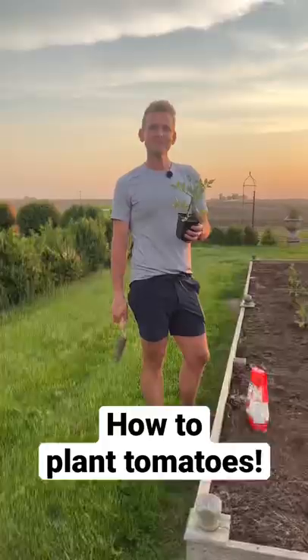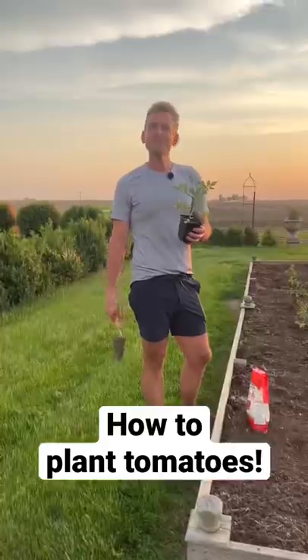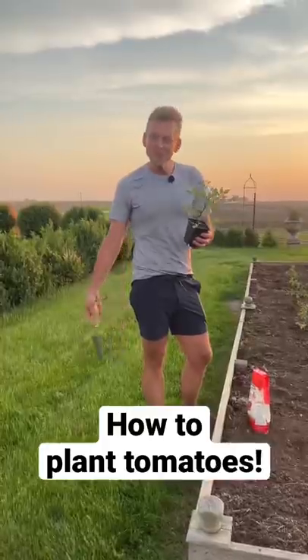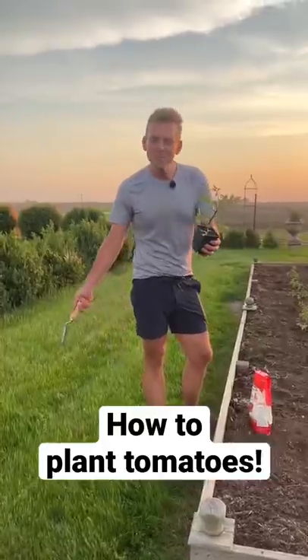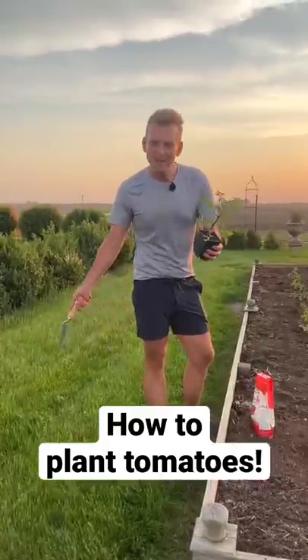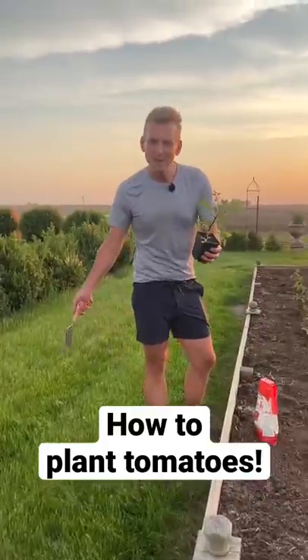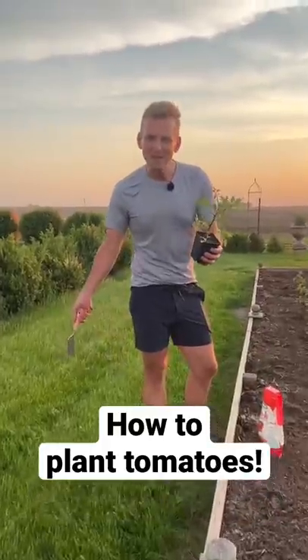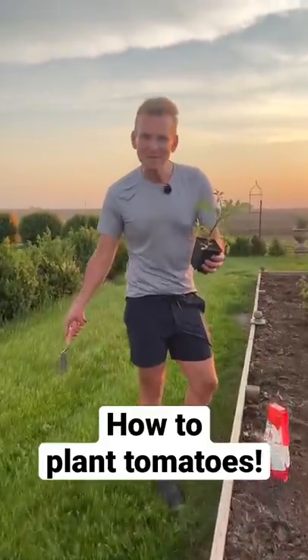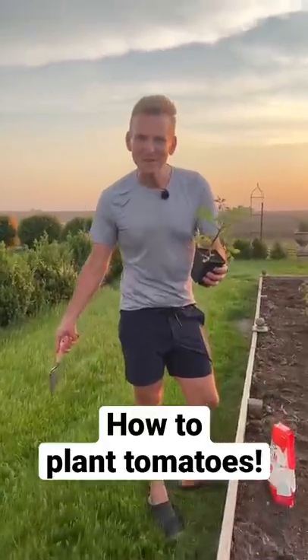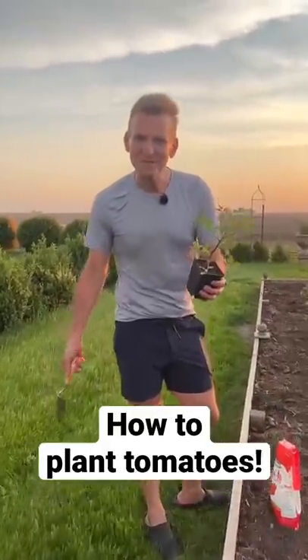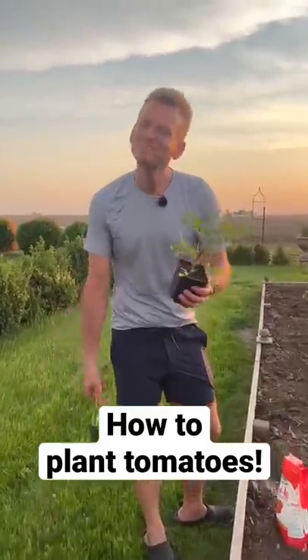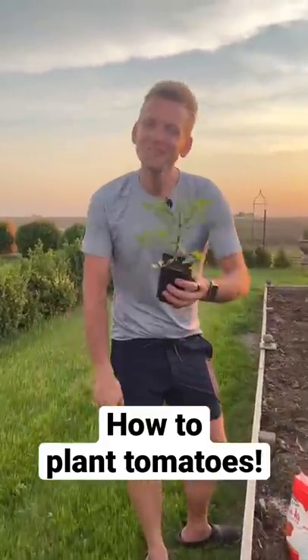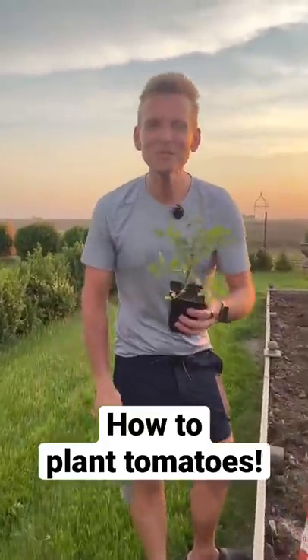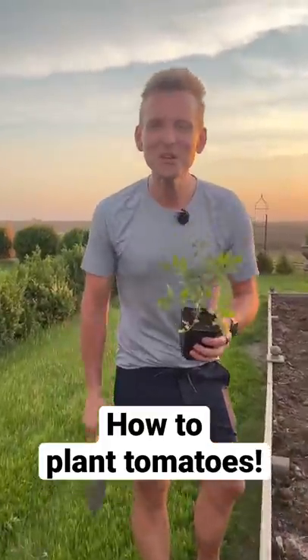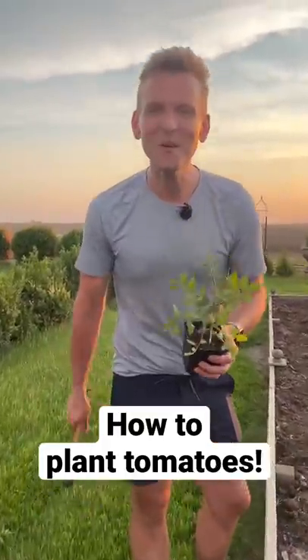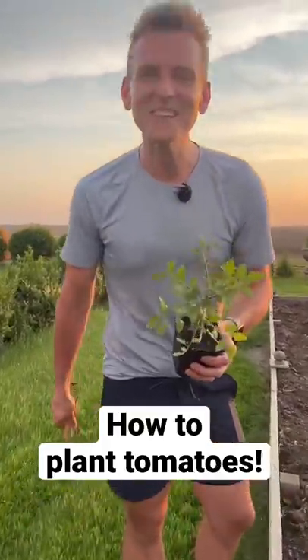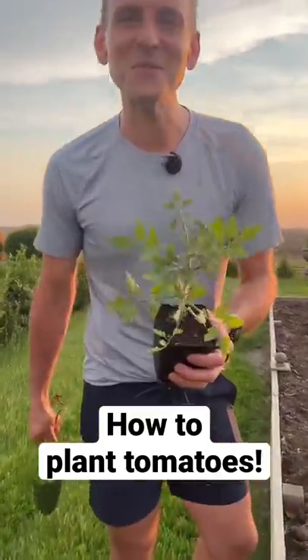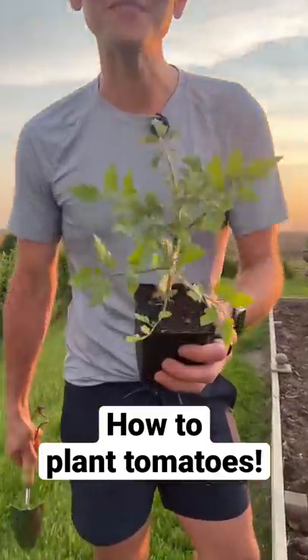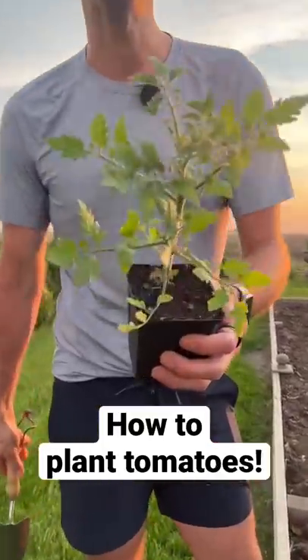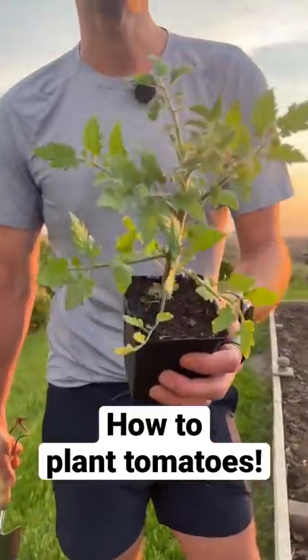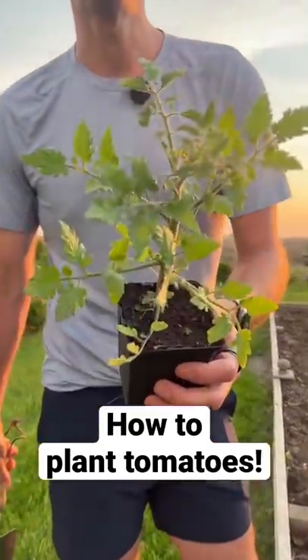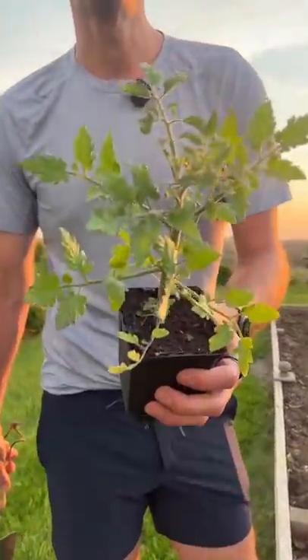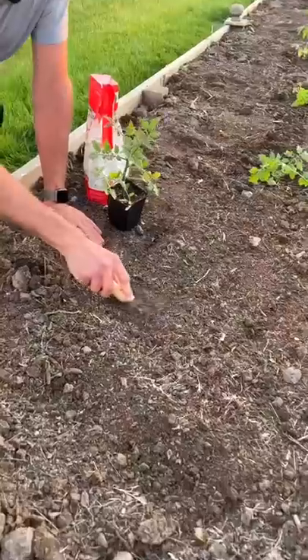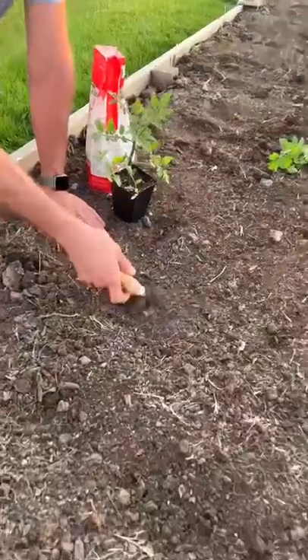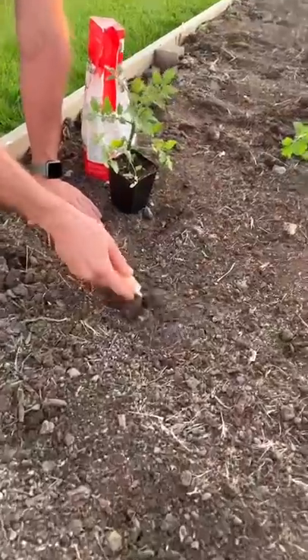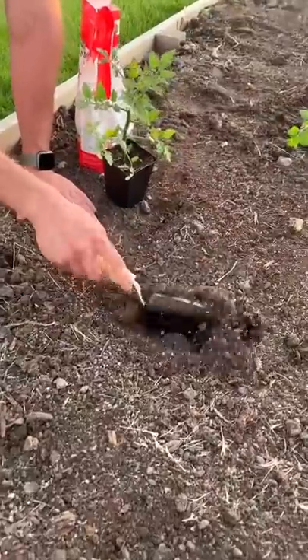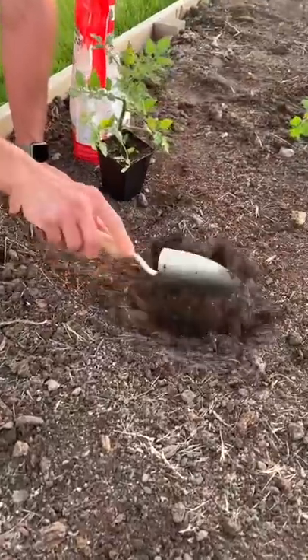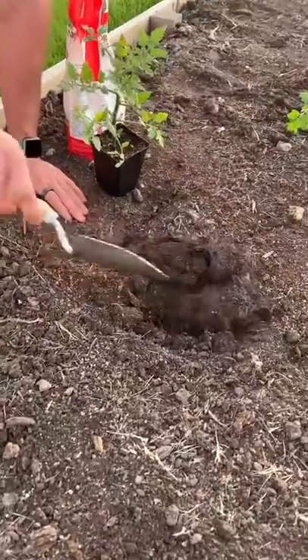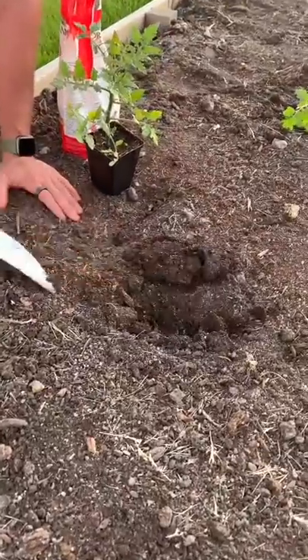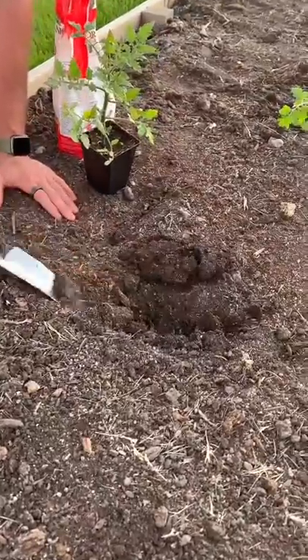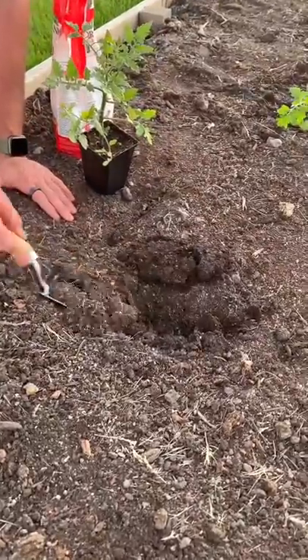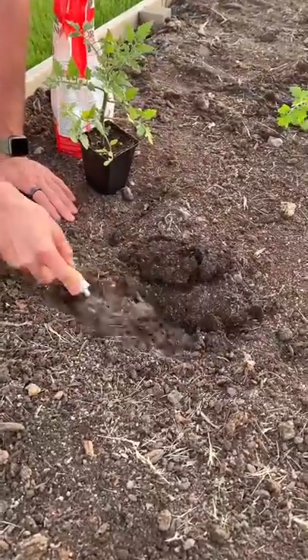Do you know the best way to plant tomatoes? Let me show you how I like to do it. Instead of digging just a hole, dig a trench.